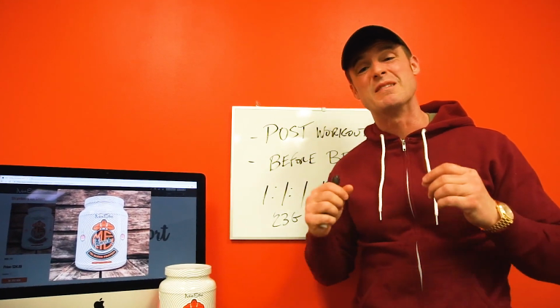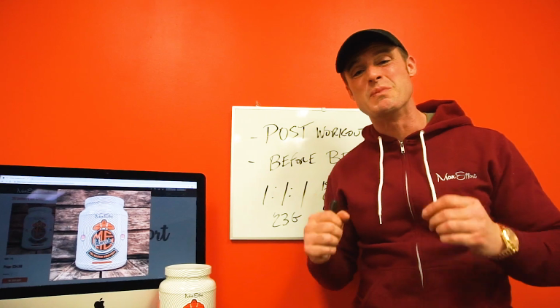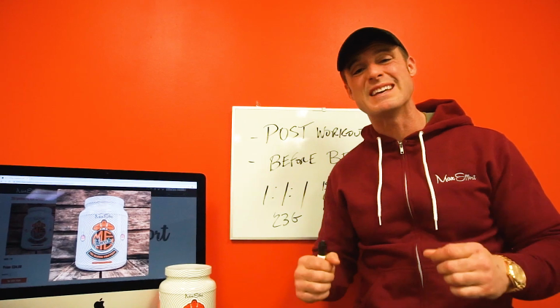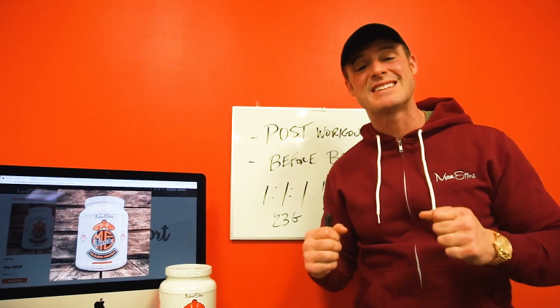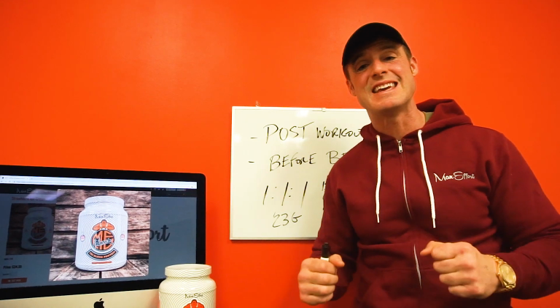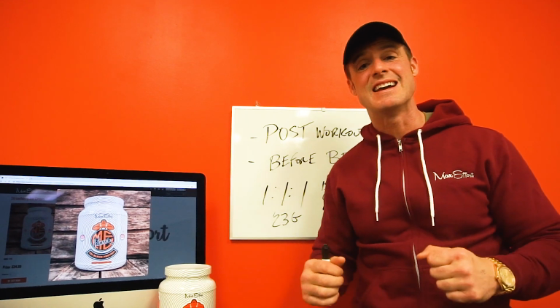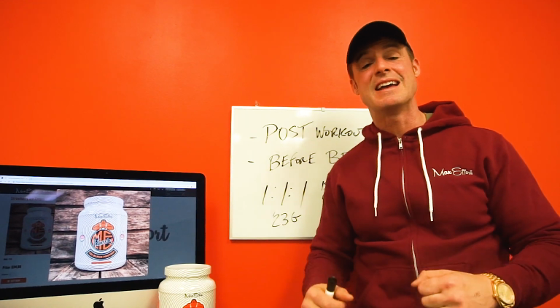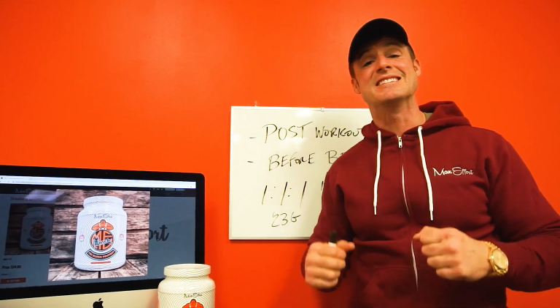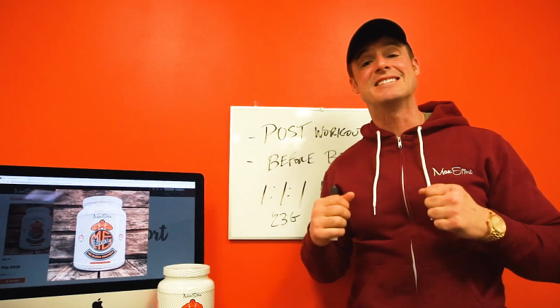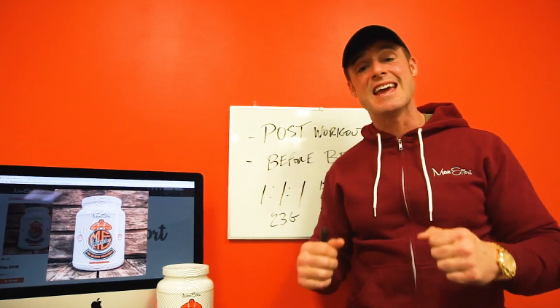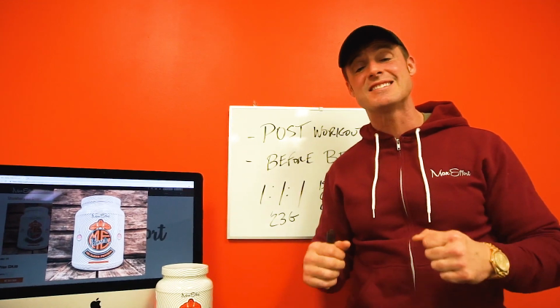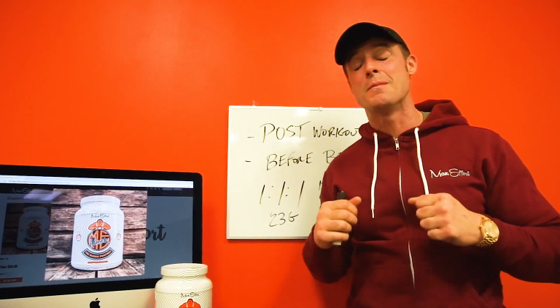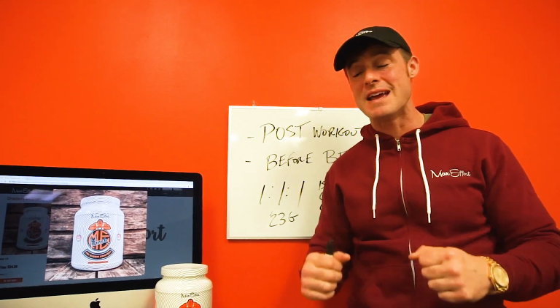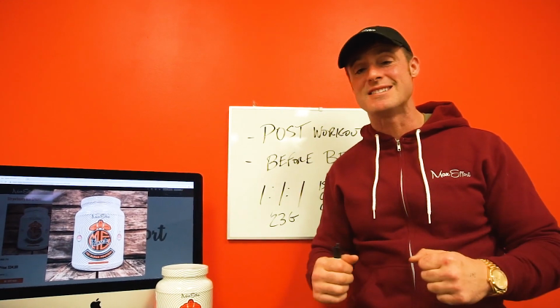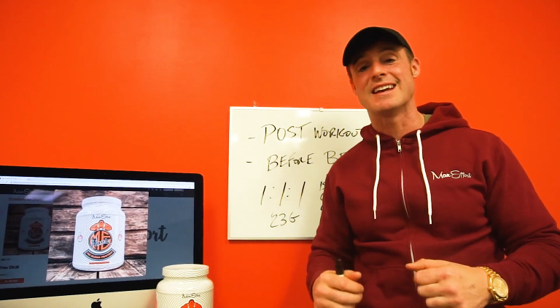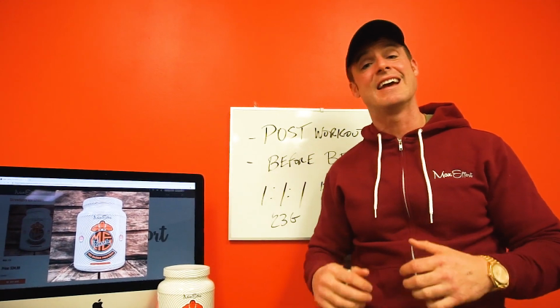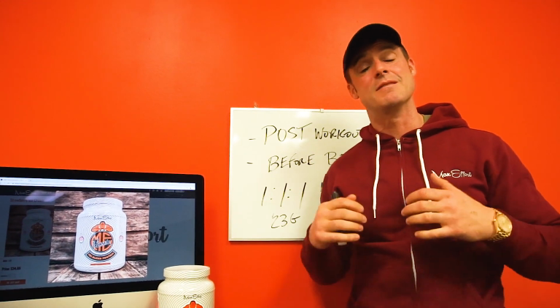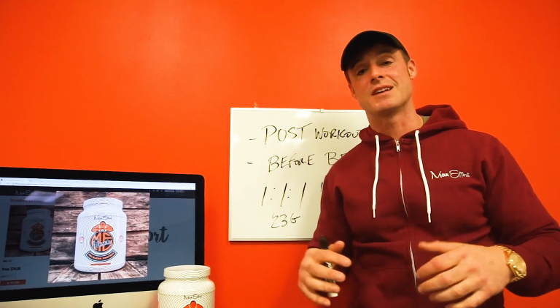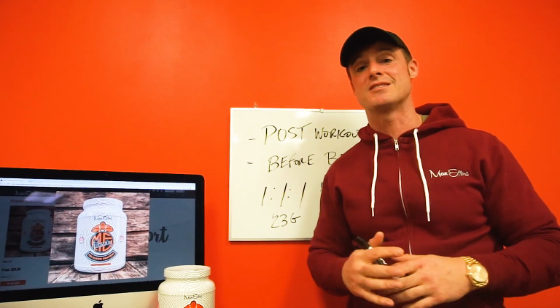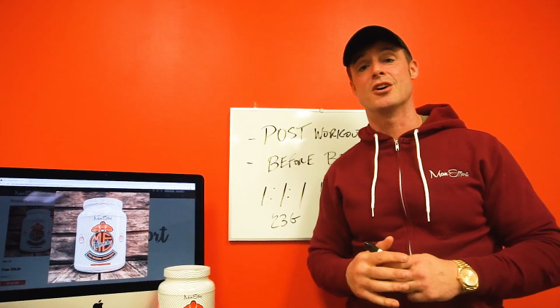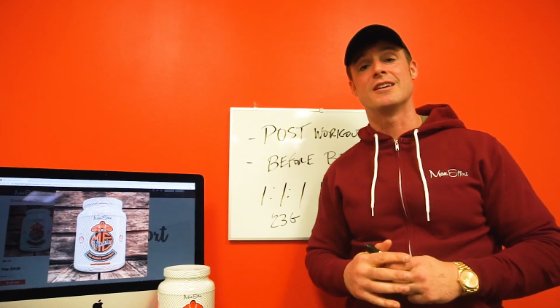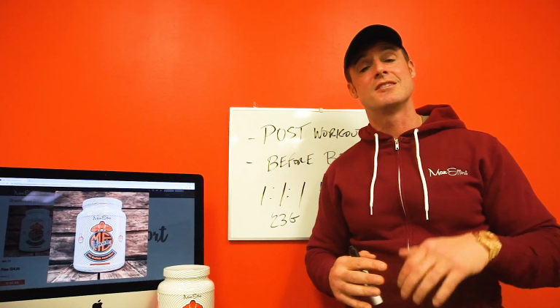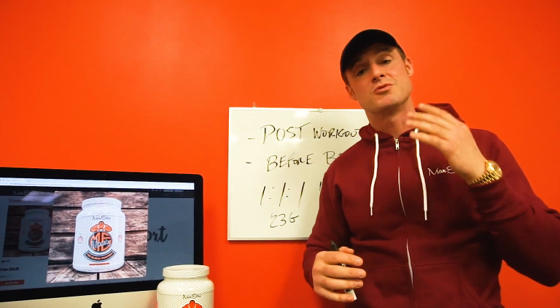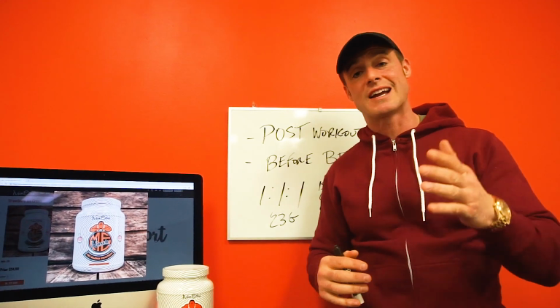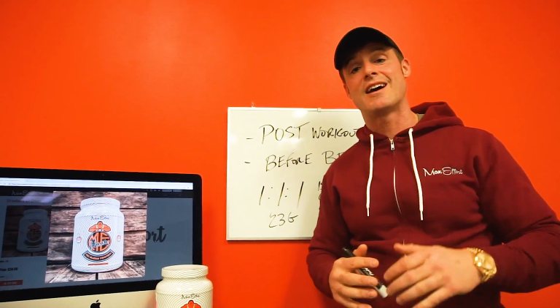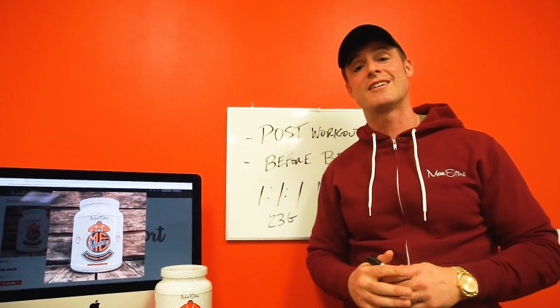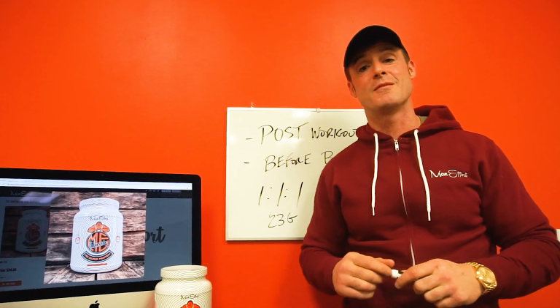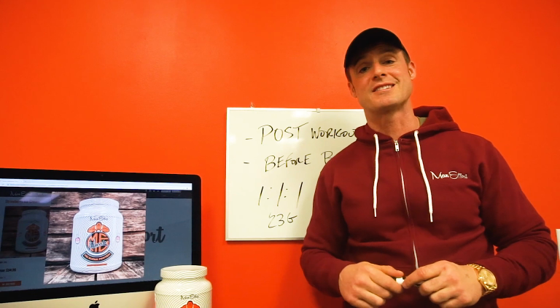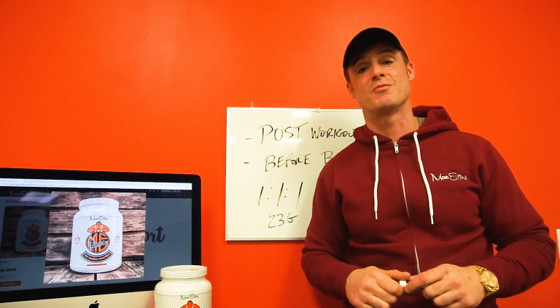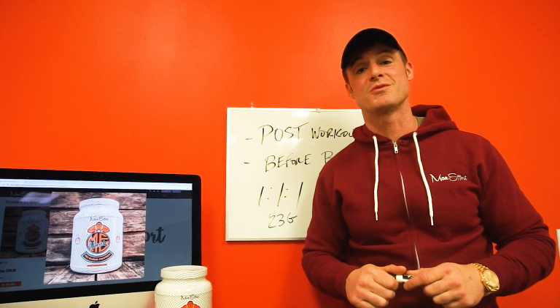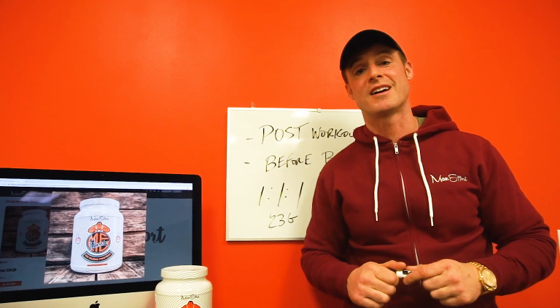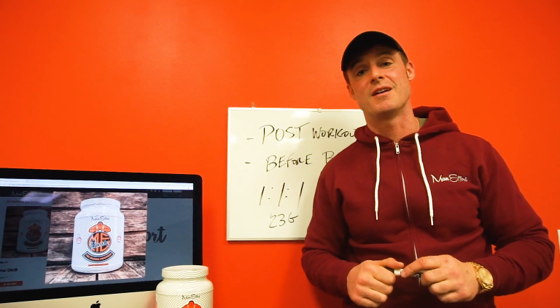The biggest key is it tastes amazing and it mixes good. So check it out here at MaxDufferMuscle.com.